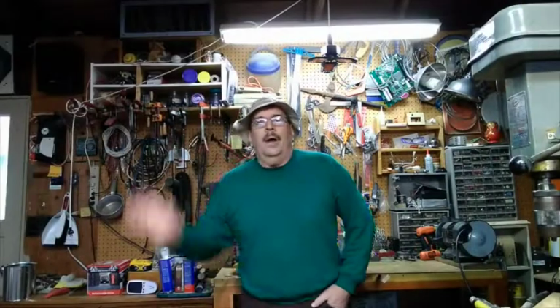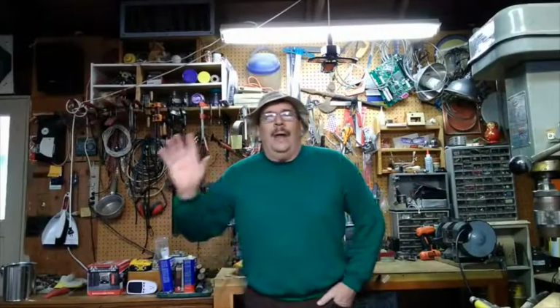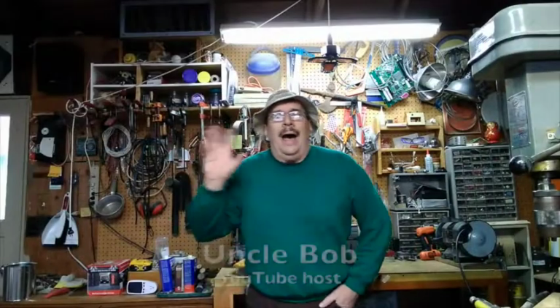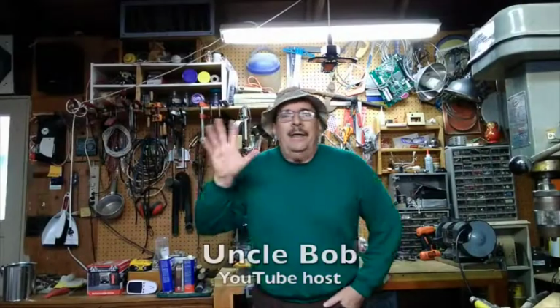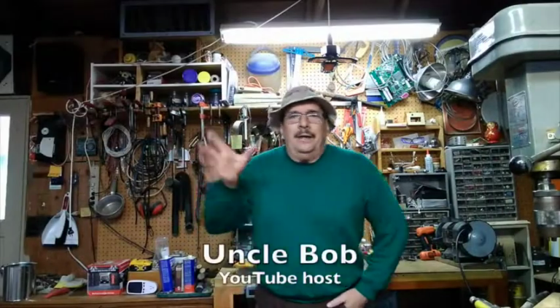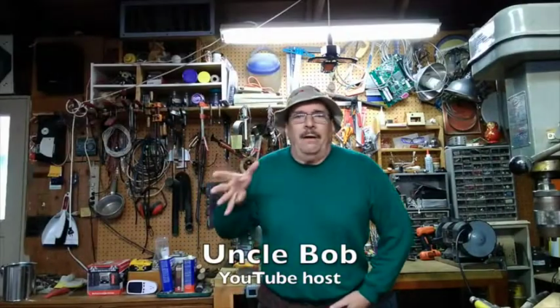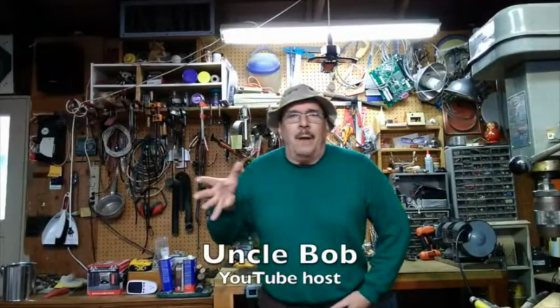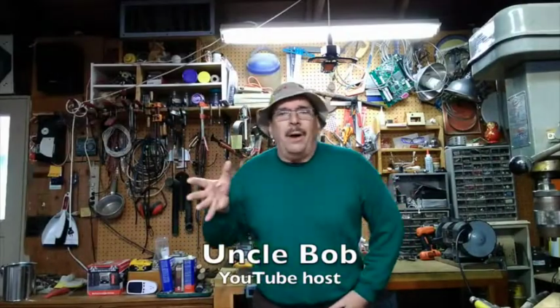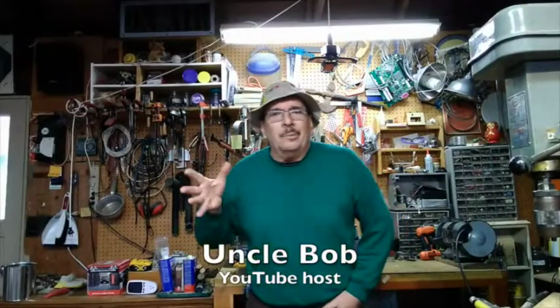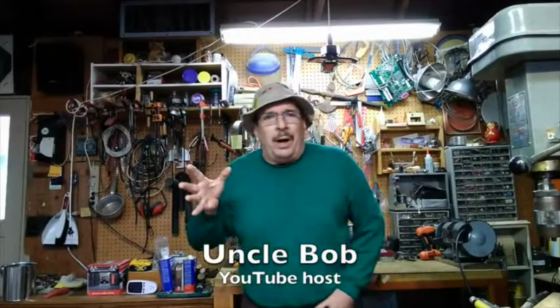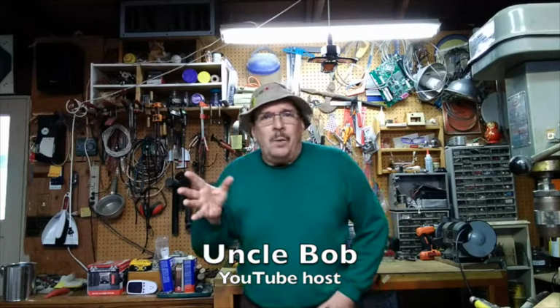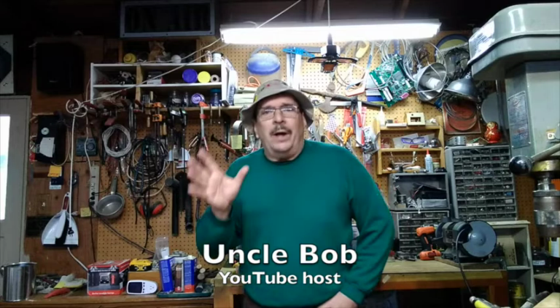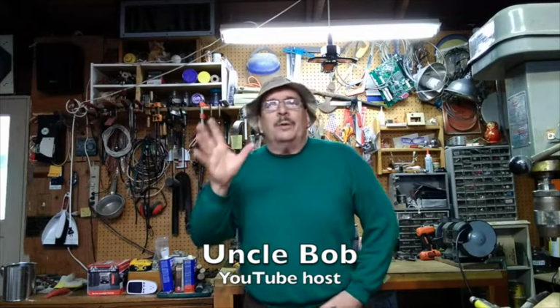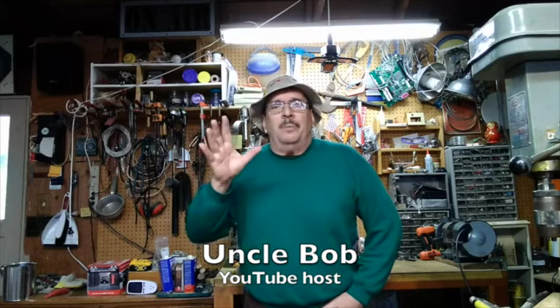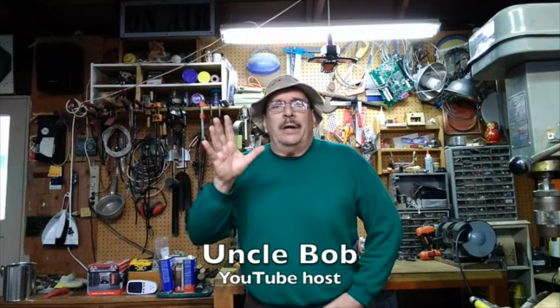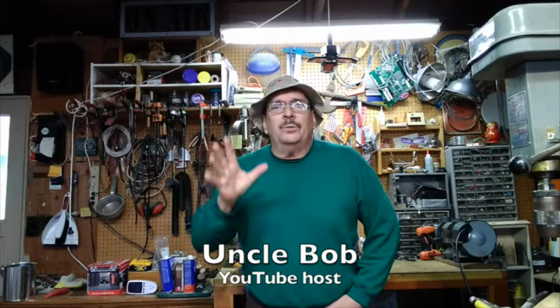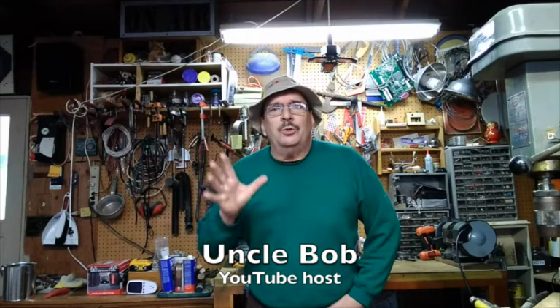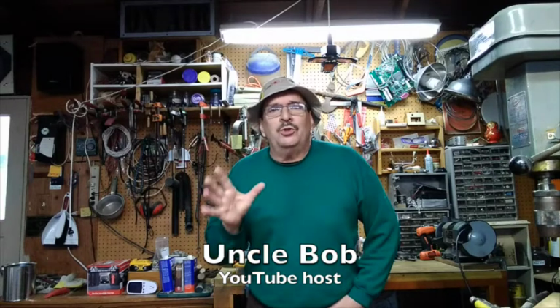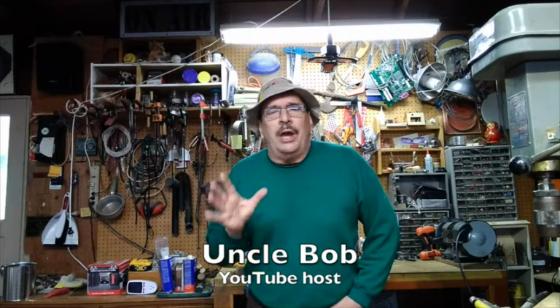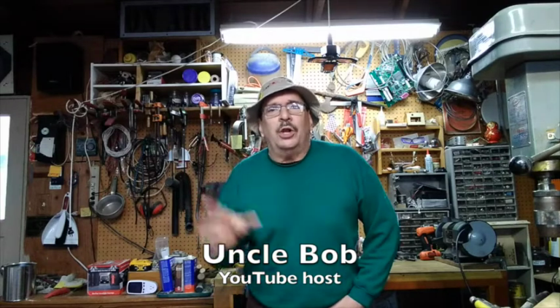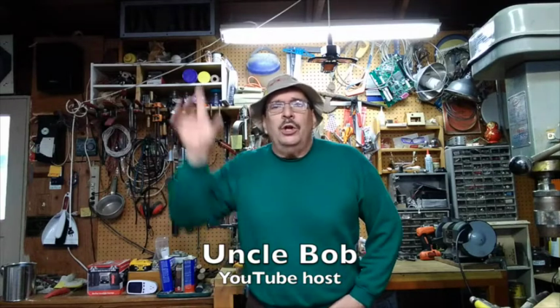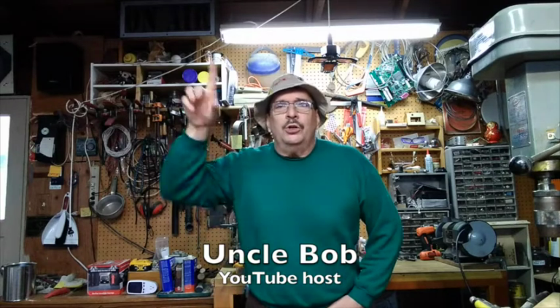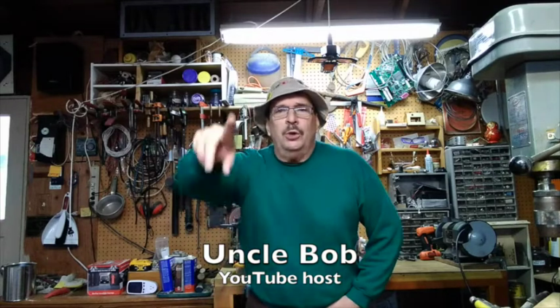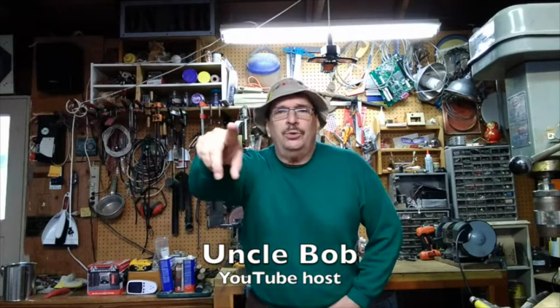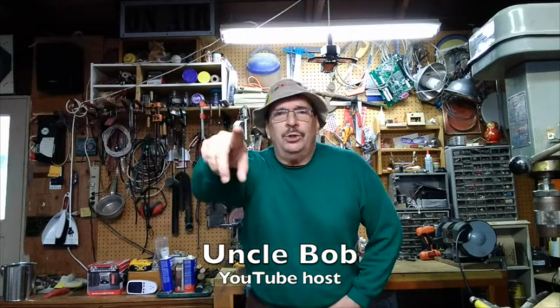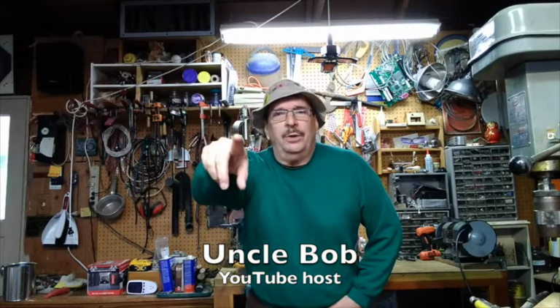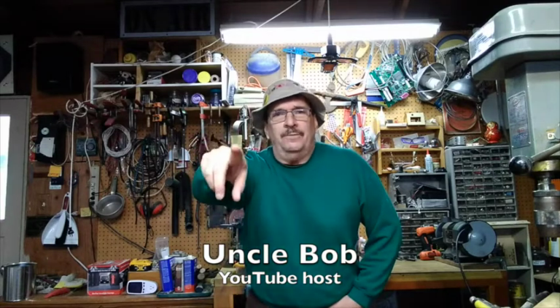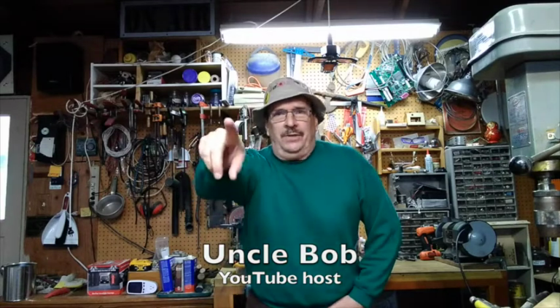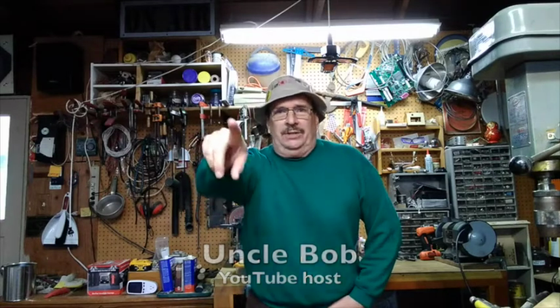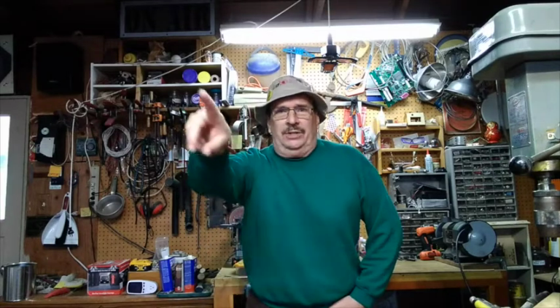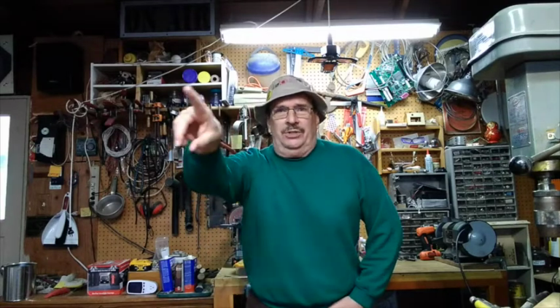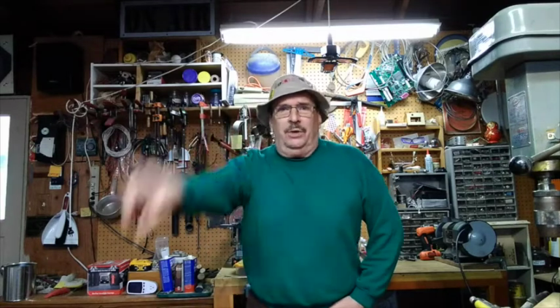Hi there, I'm Uncle Bob. Welcome to my YouTube channel. You too can fix it too.